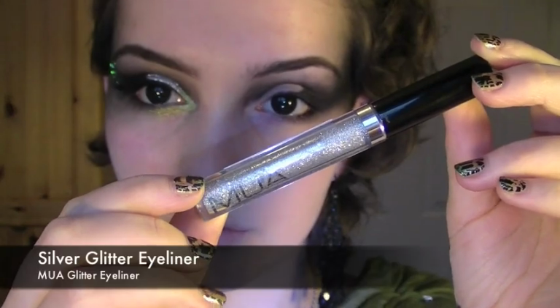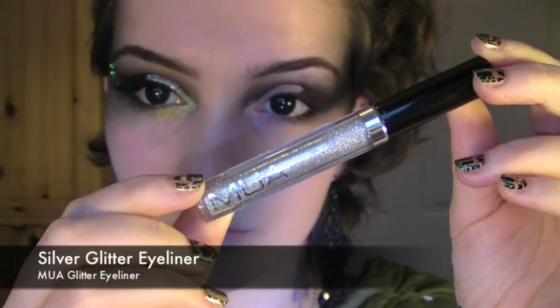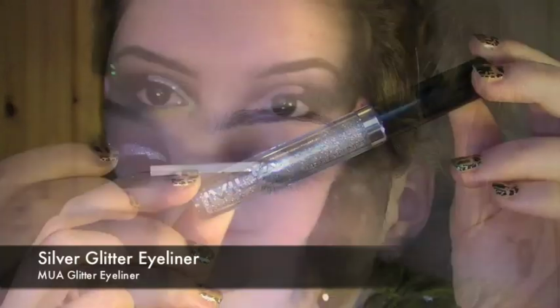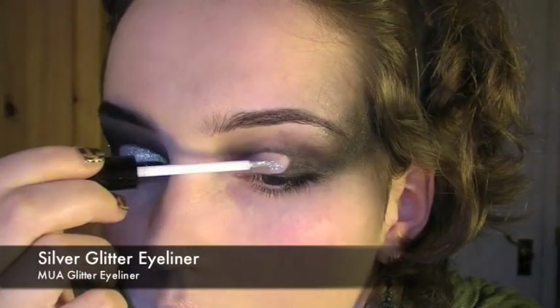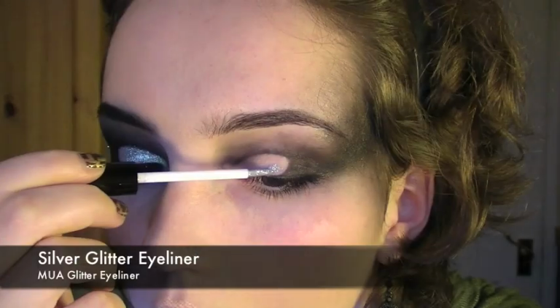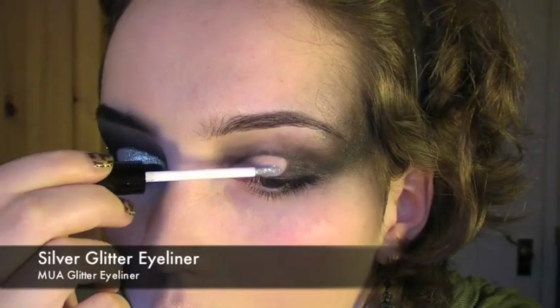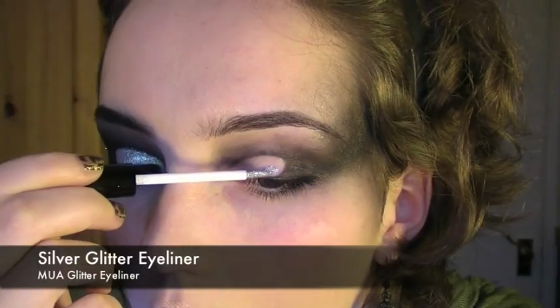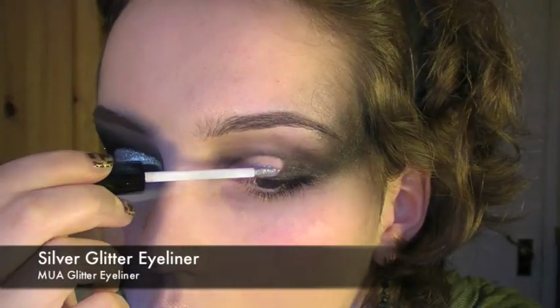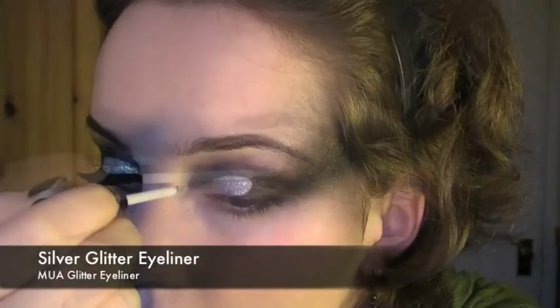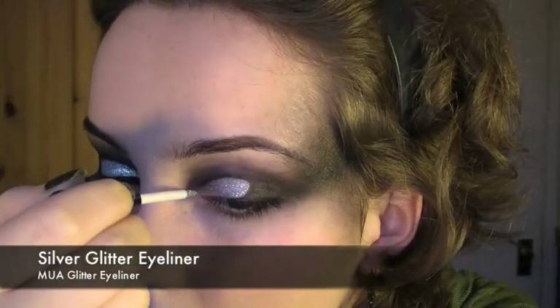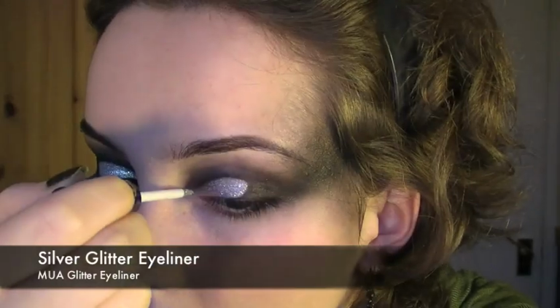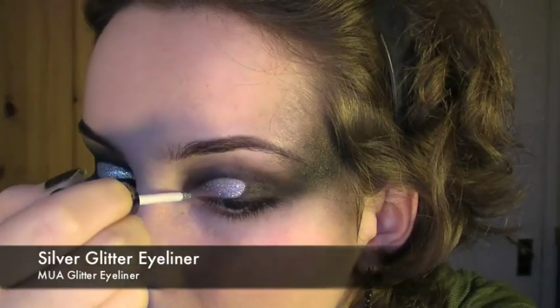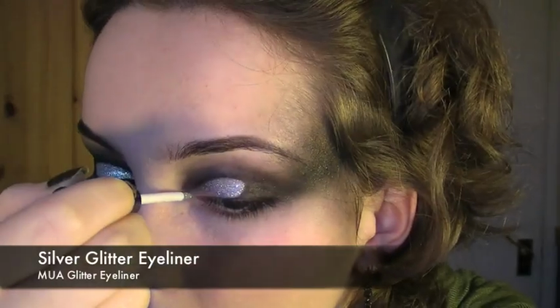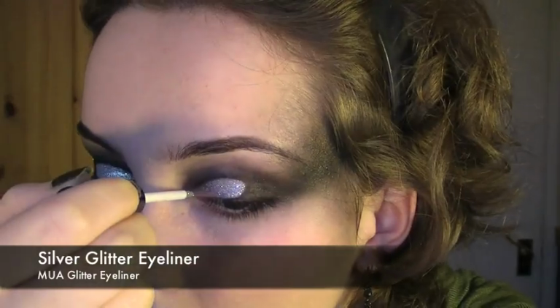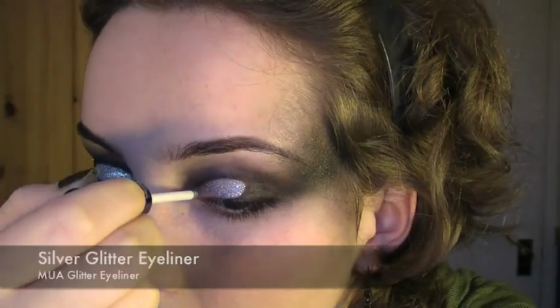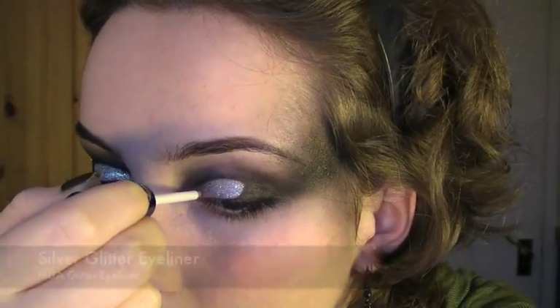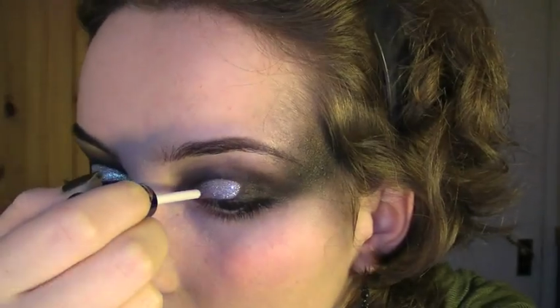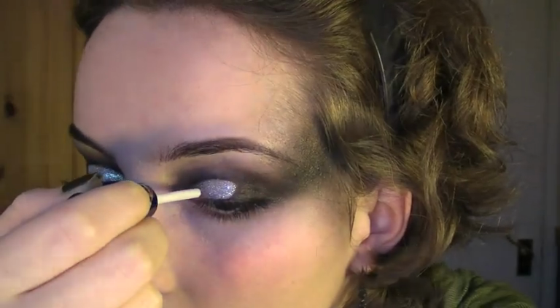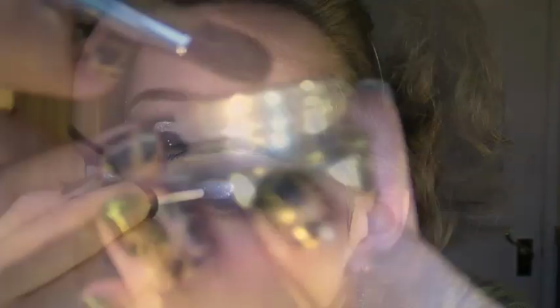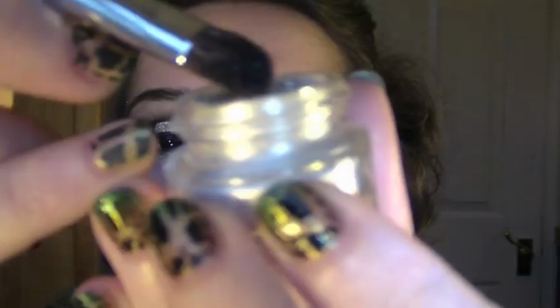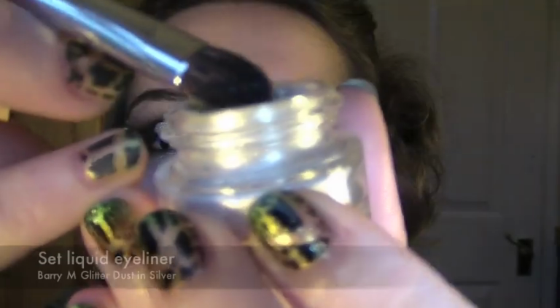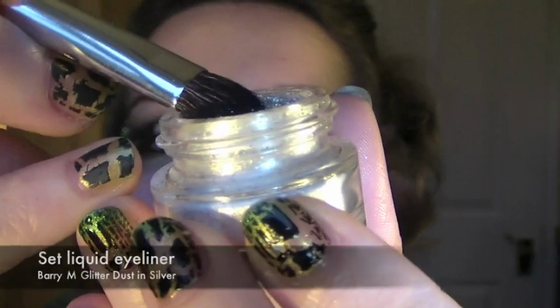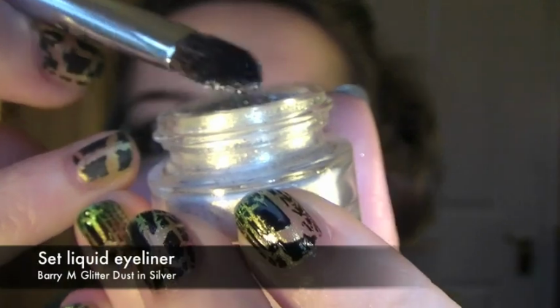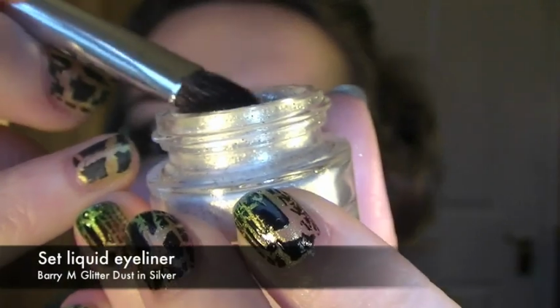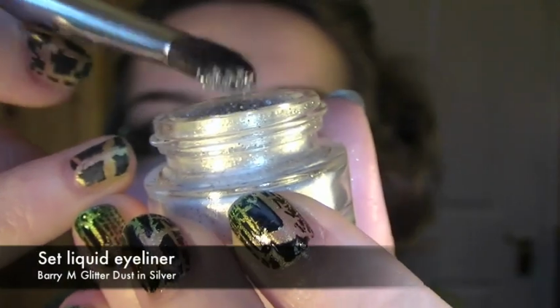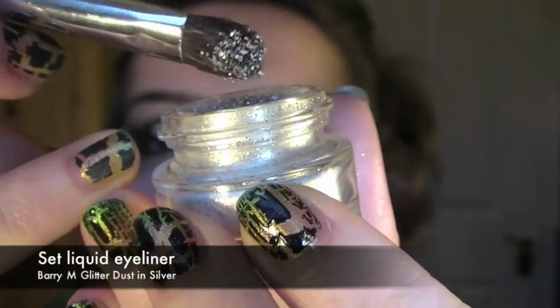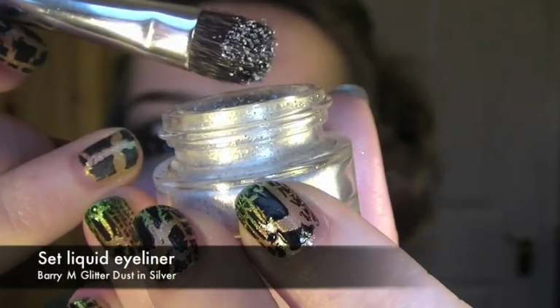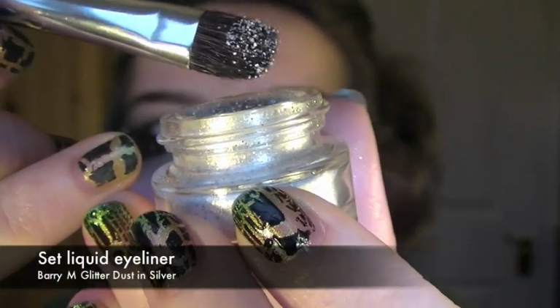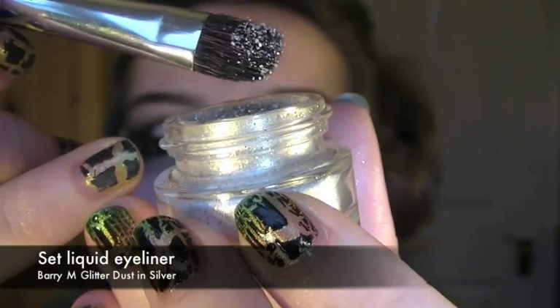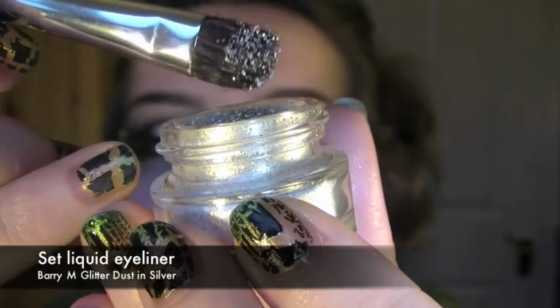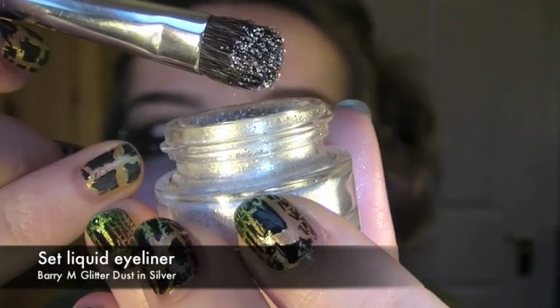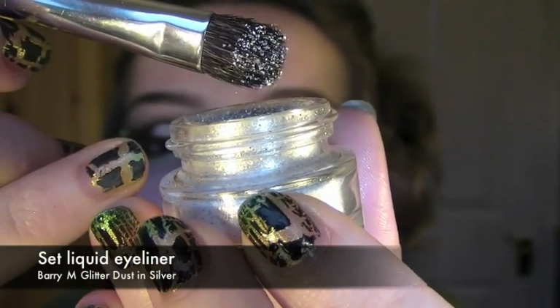Once I've done this, I'm going to take a glitter eyeliner and apply this on the cut crease, setting it with the dazzle dust.